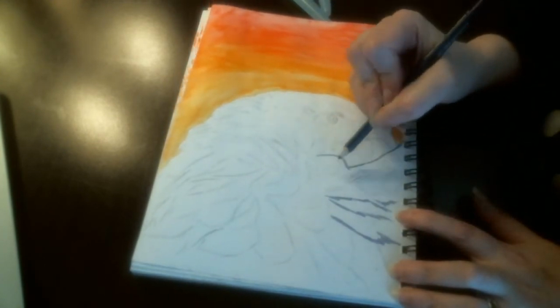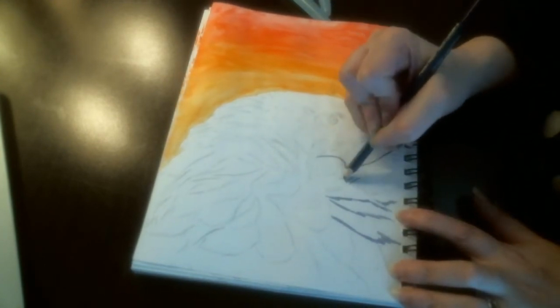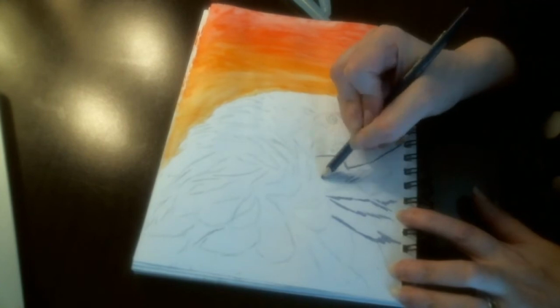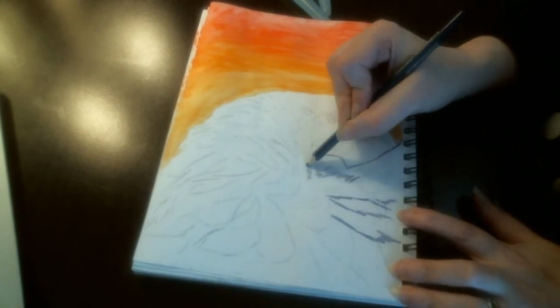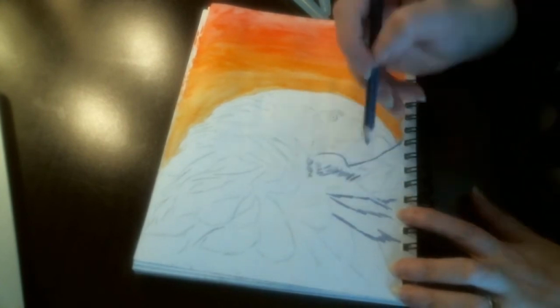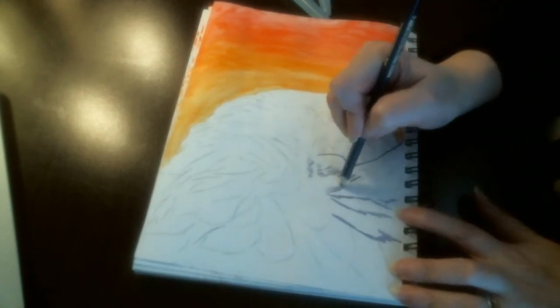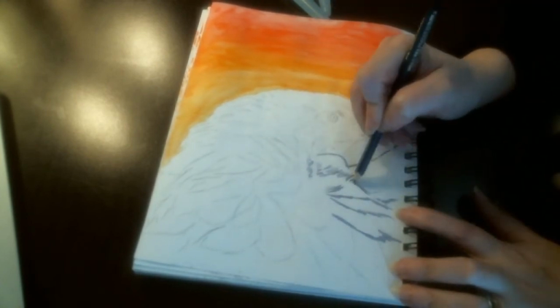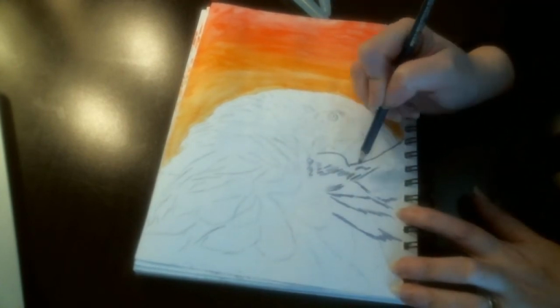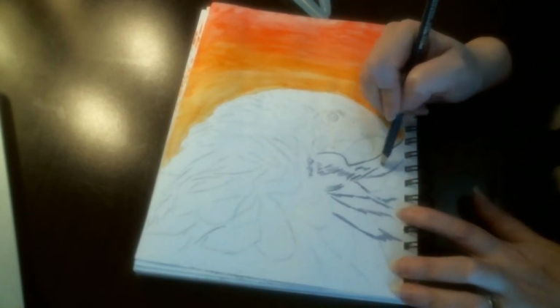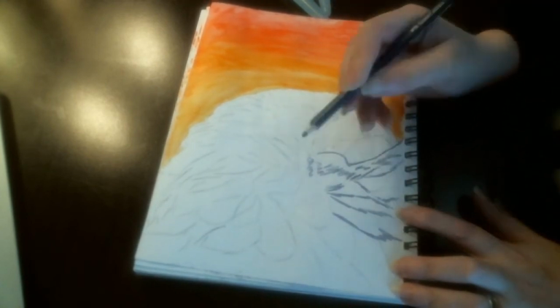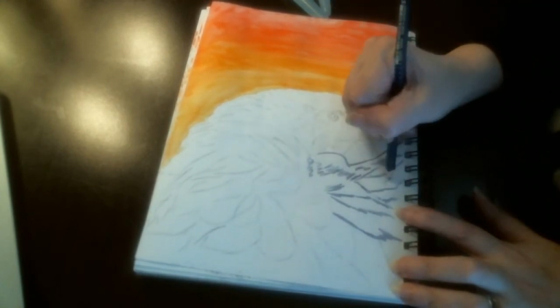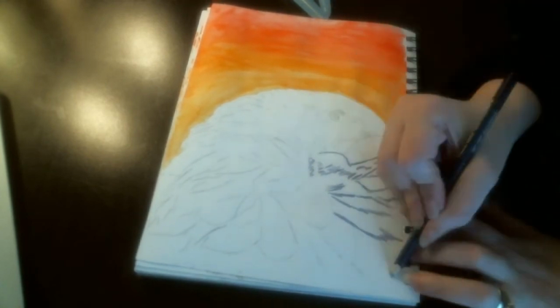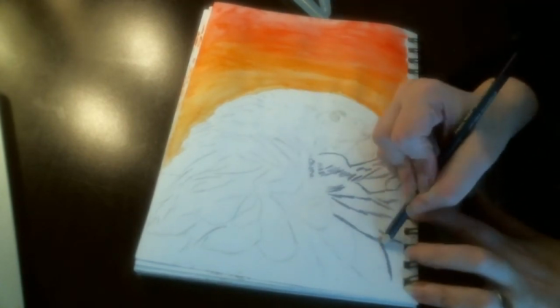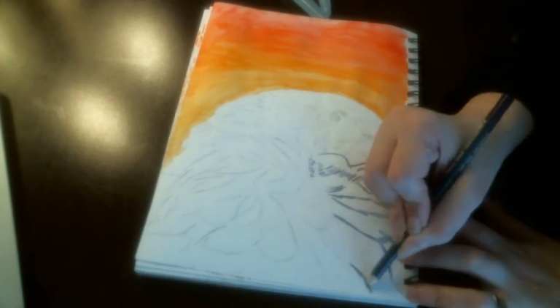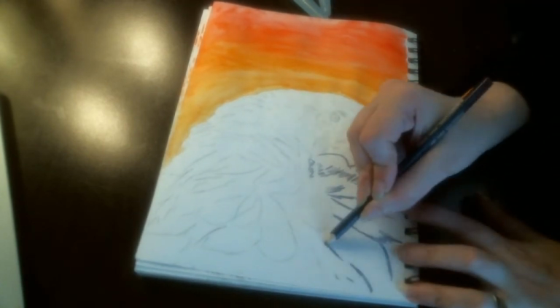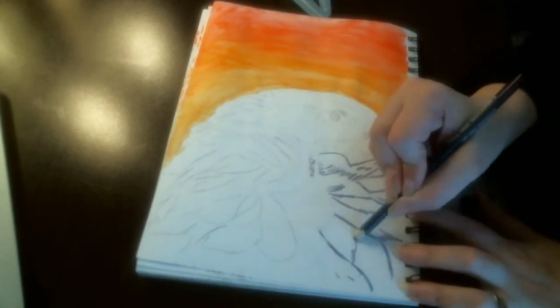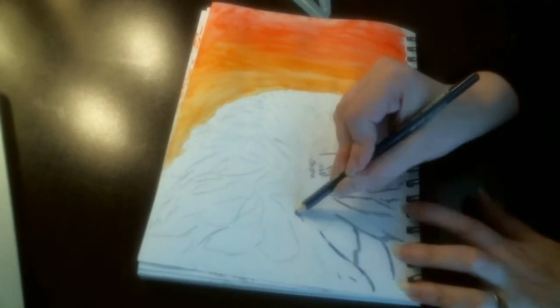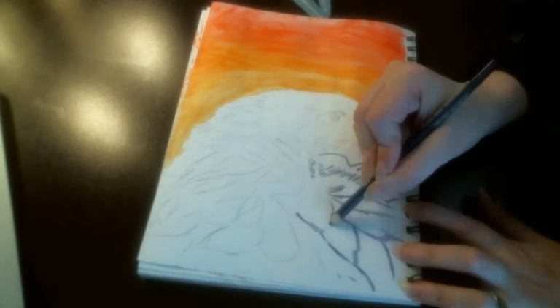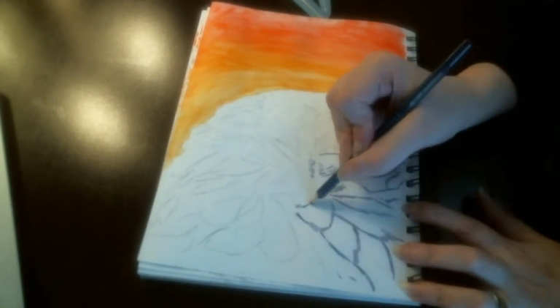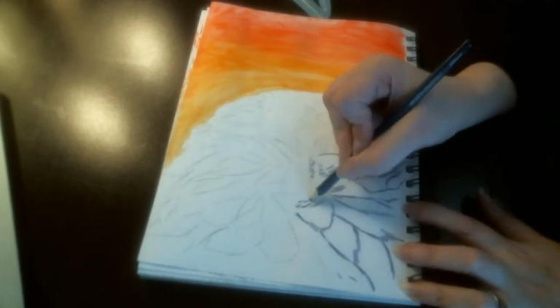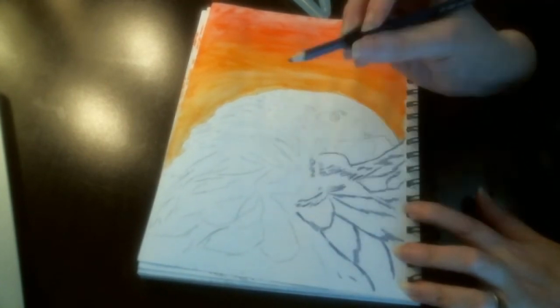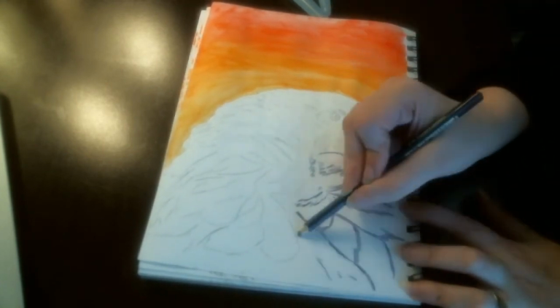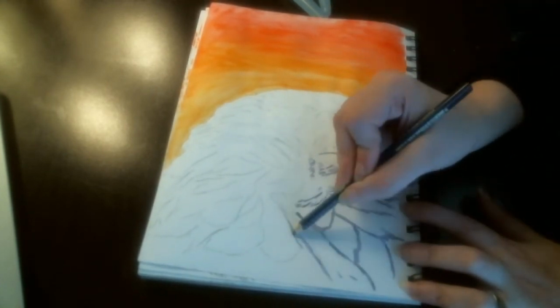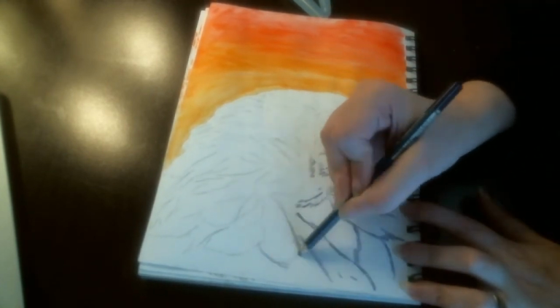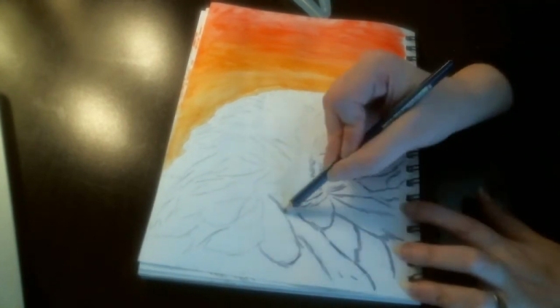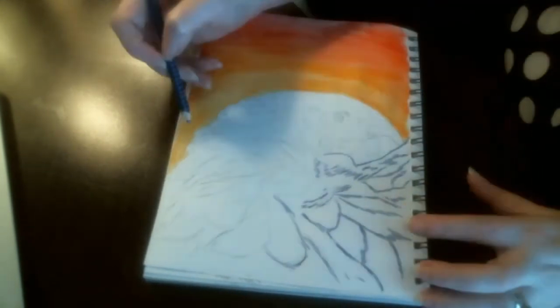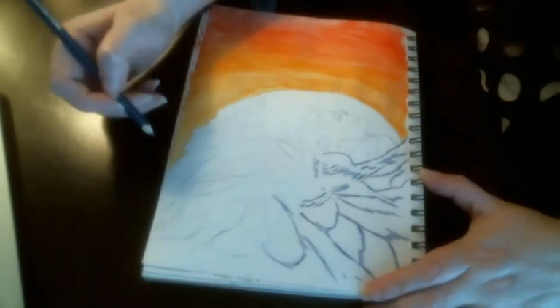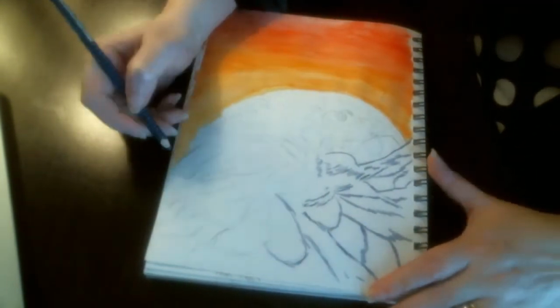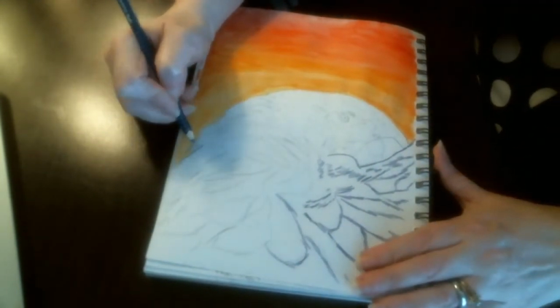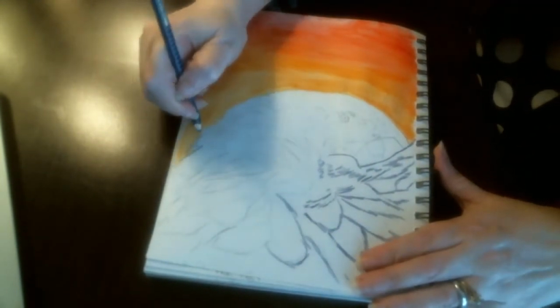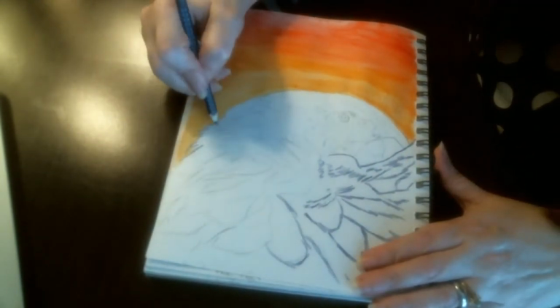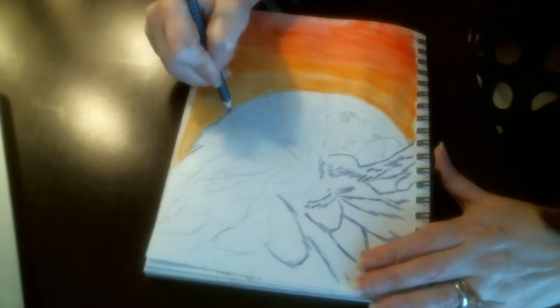Next I am using a magenta to put in the shadows under the feathers.